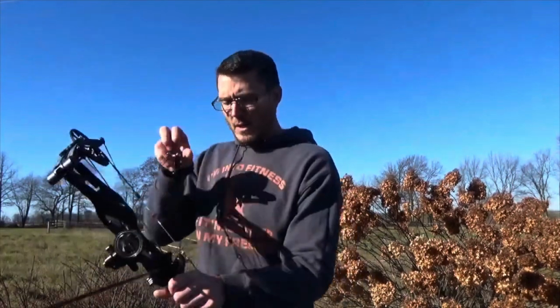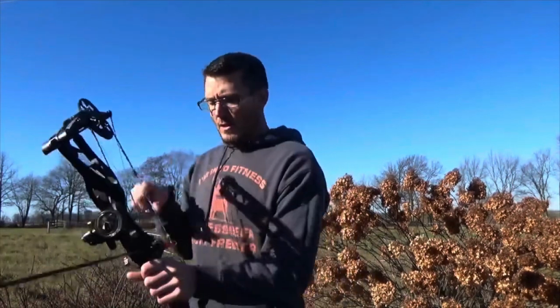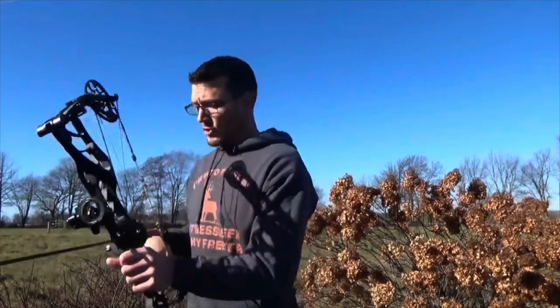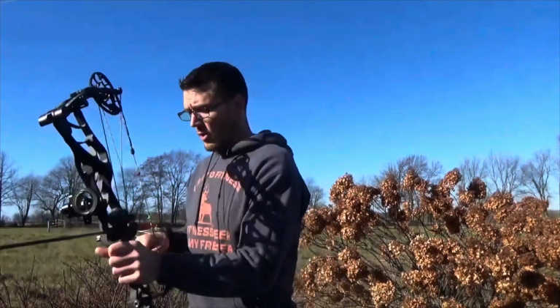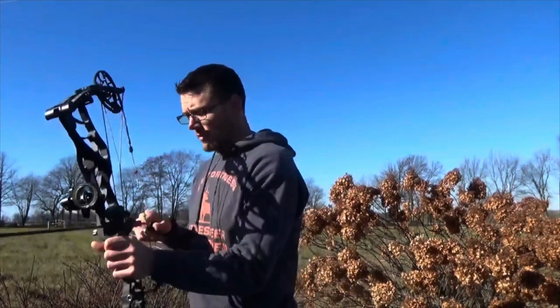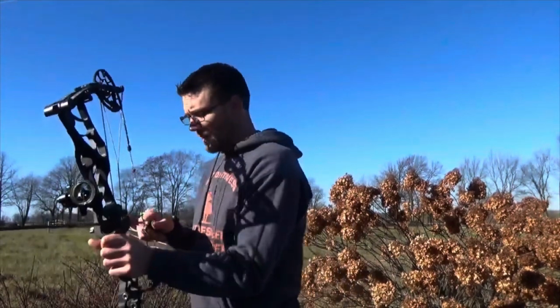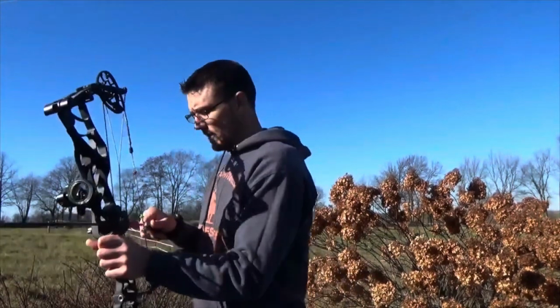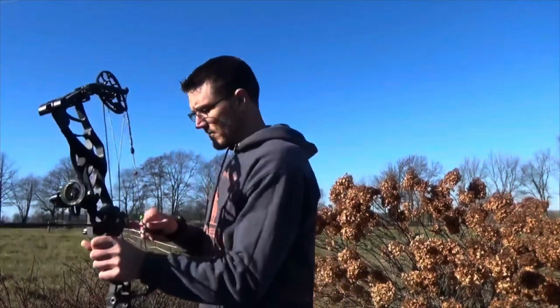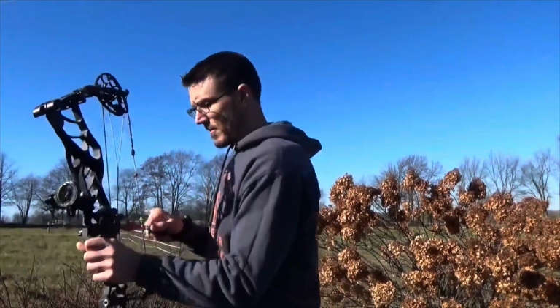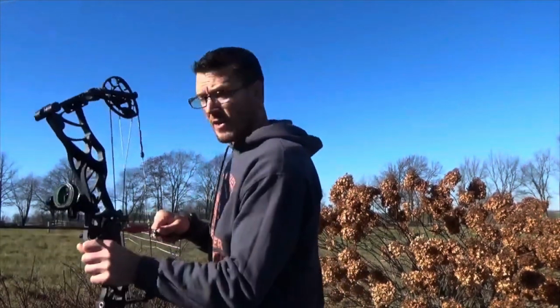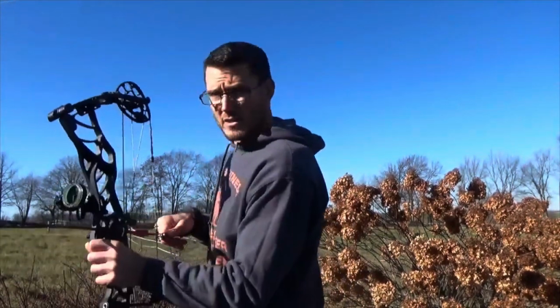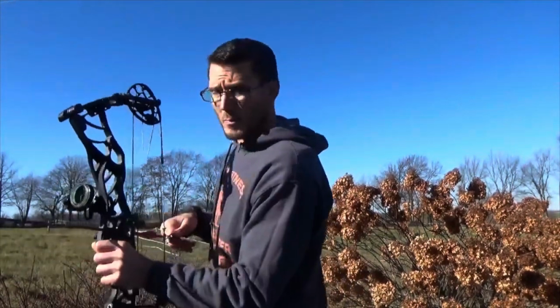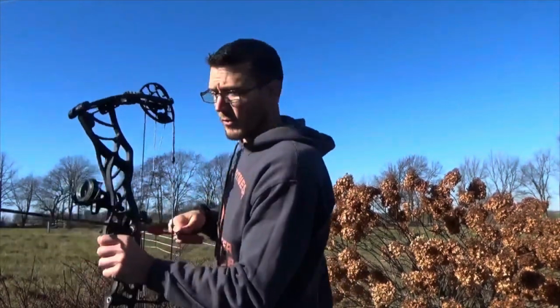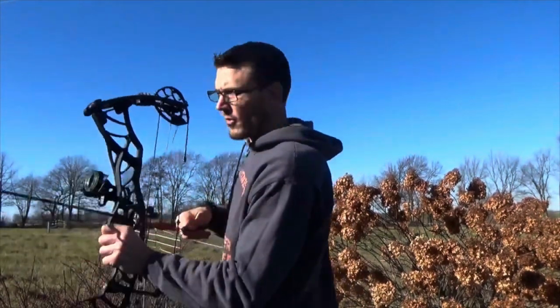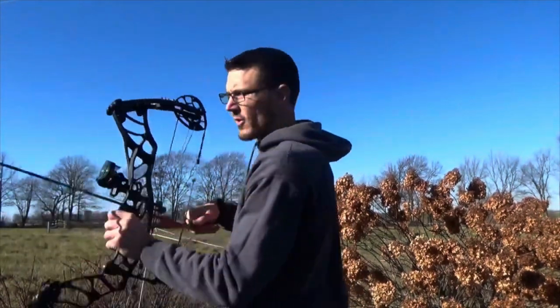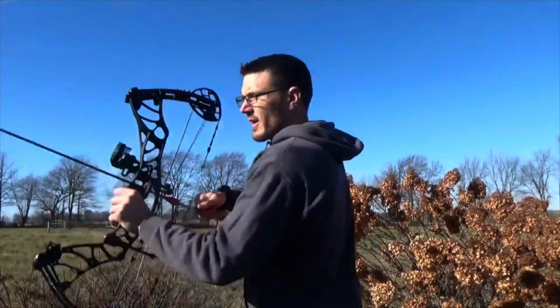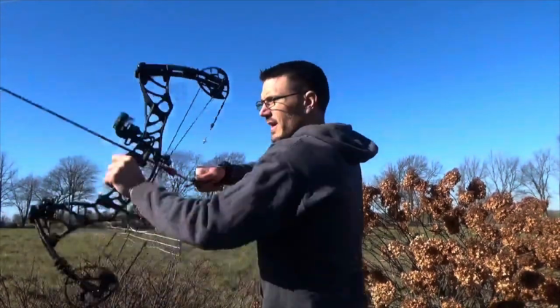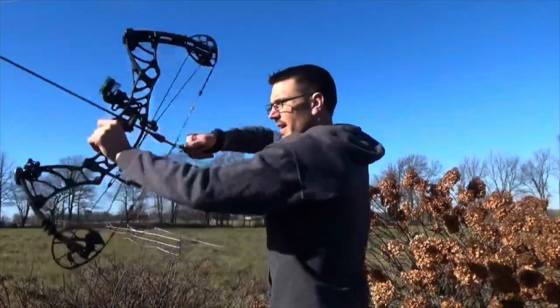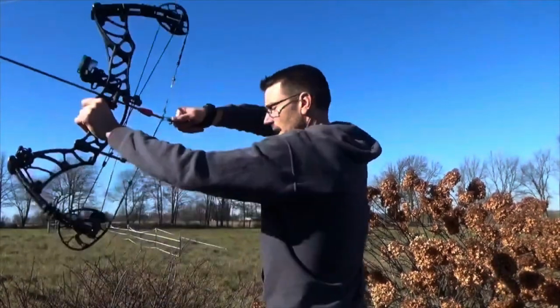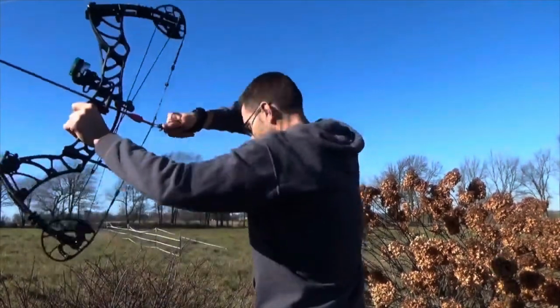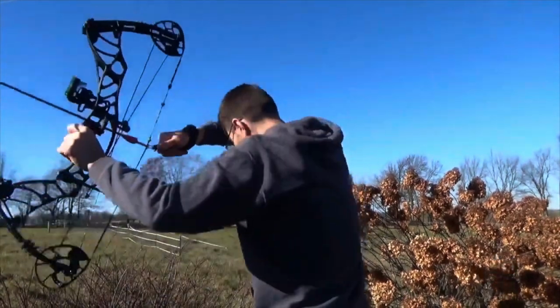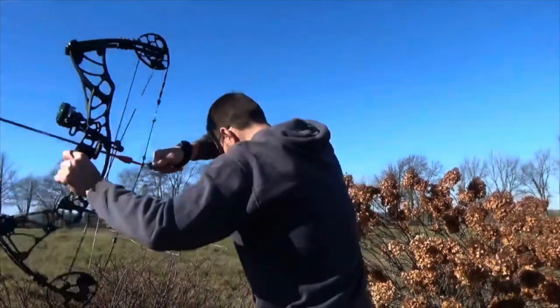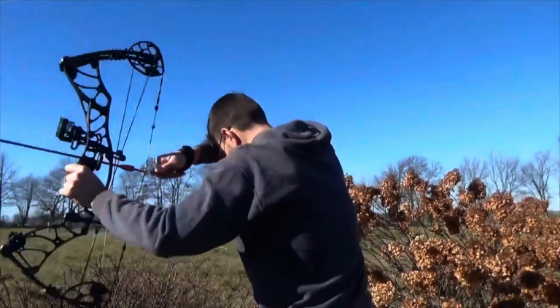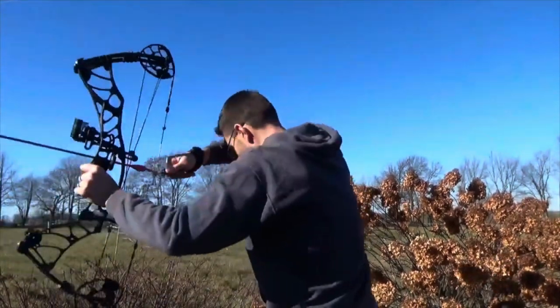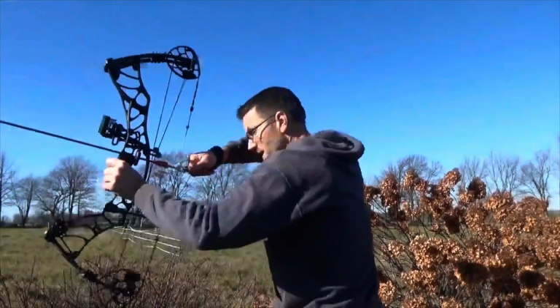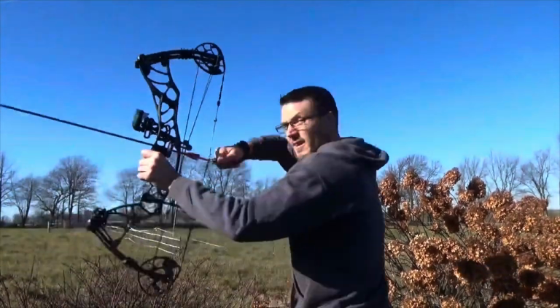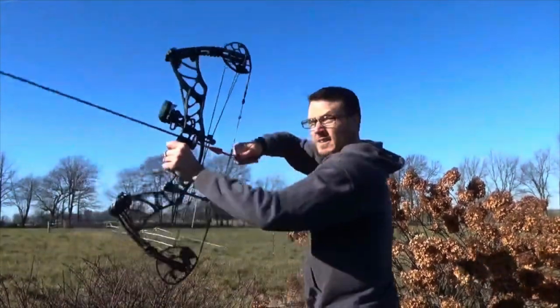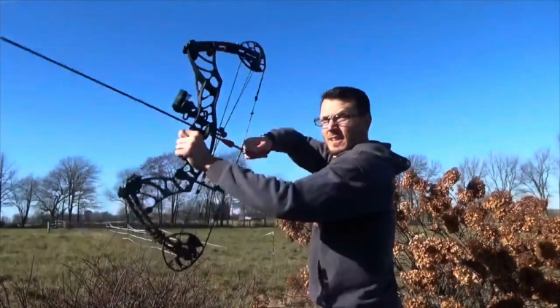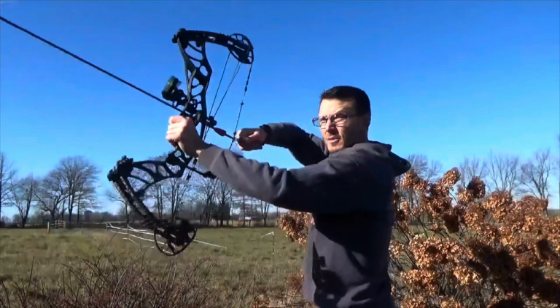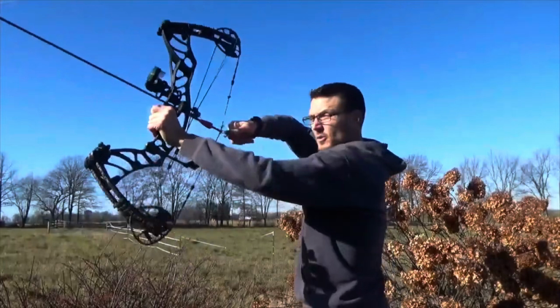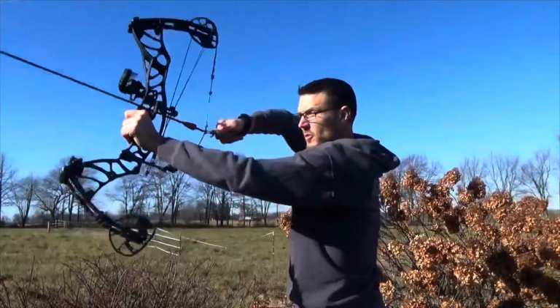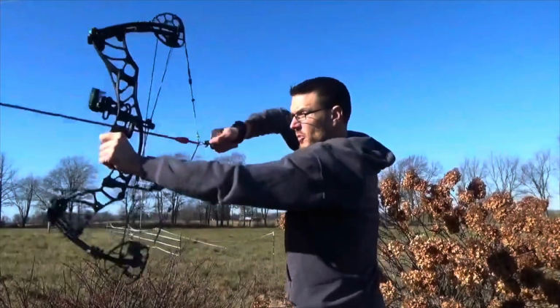Hoyt Helix Turbo — I'm actually kind of a fan of this. Like I said from the start, I'm not a speed bow fan and I do not like the creep. It's quiet, and just for the sake of it we'll shoot one more. The draw cycle is very smooth.